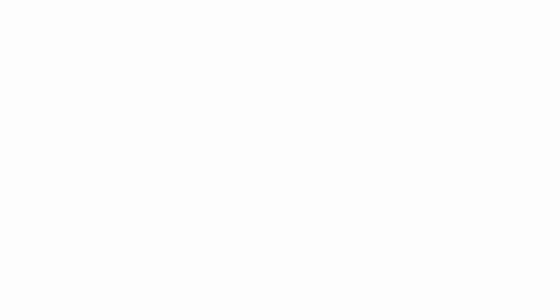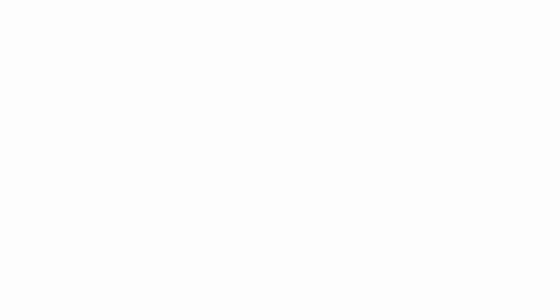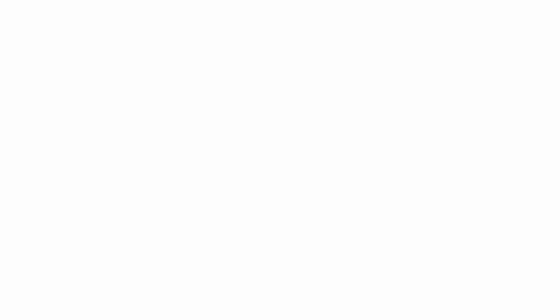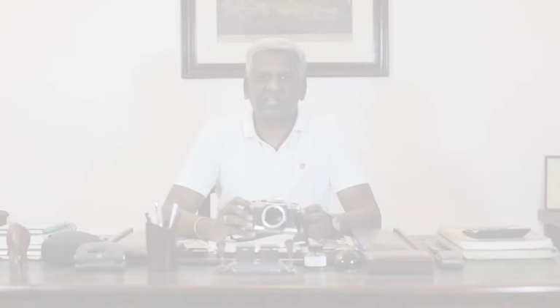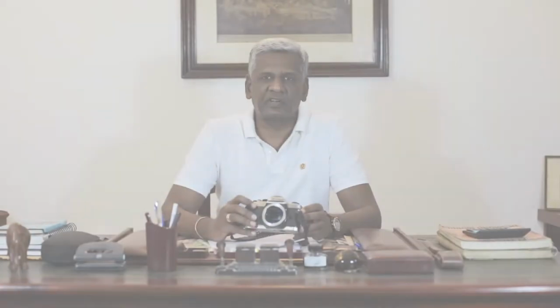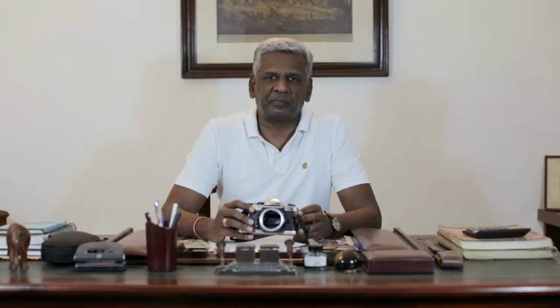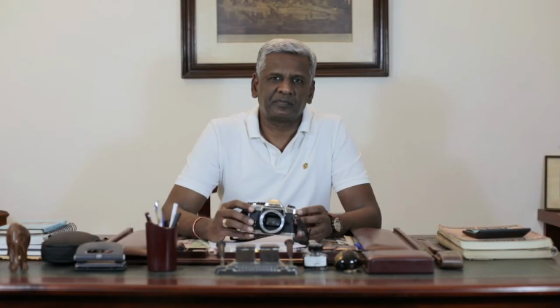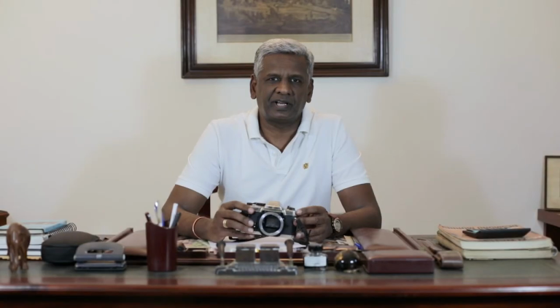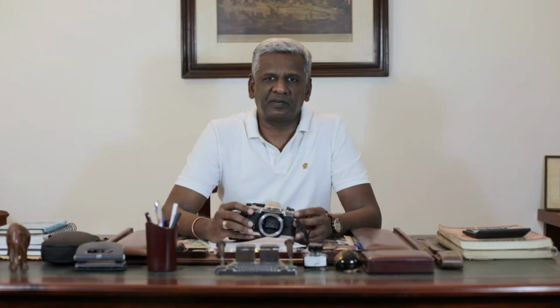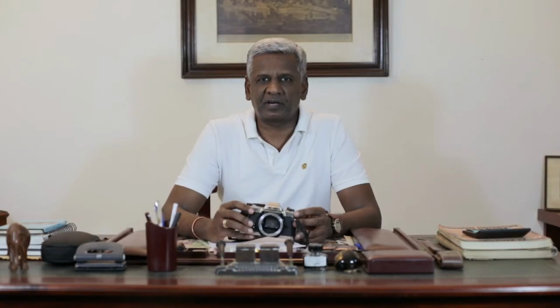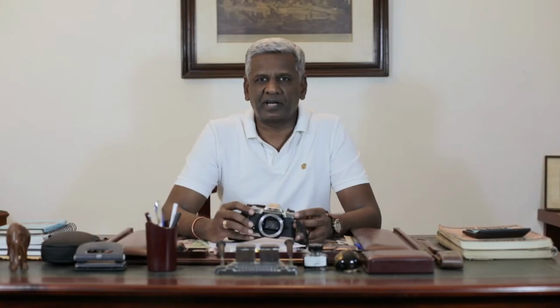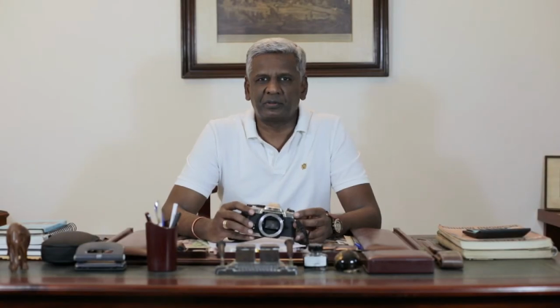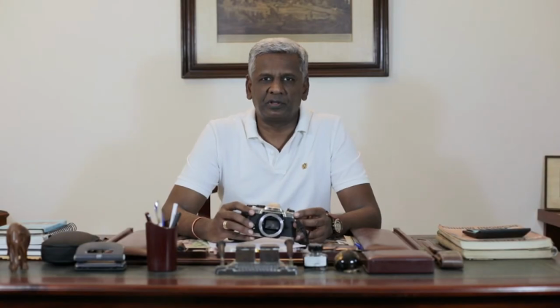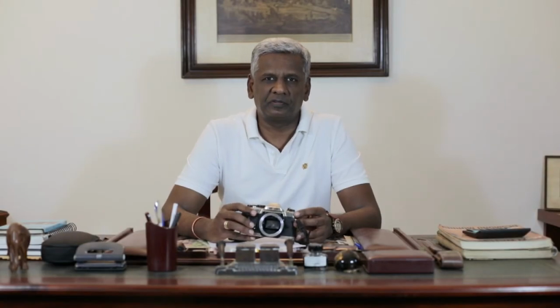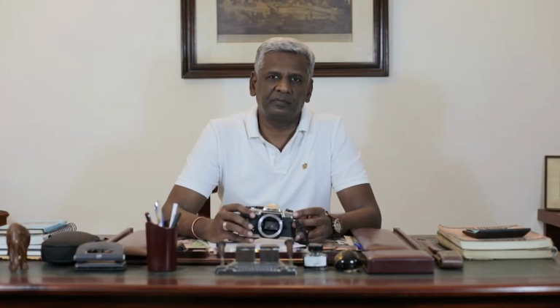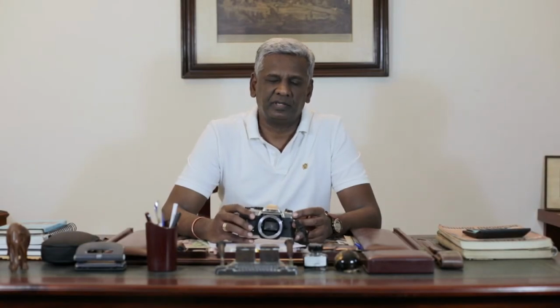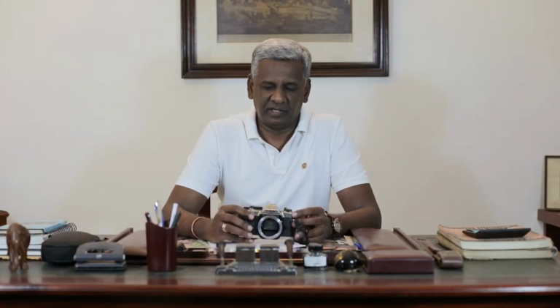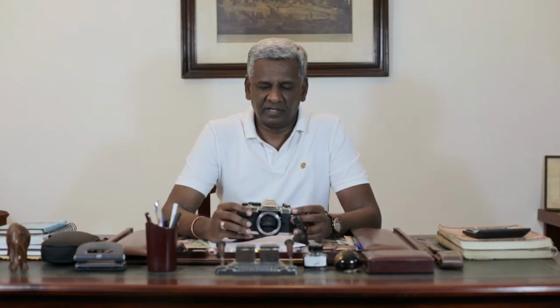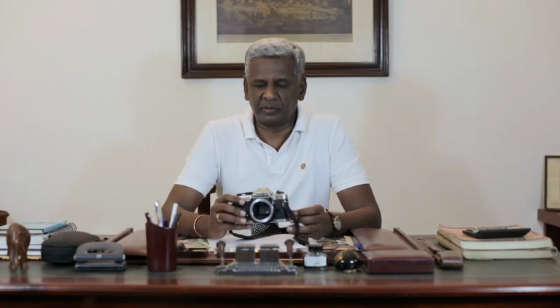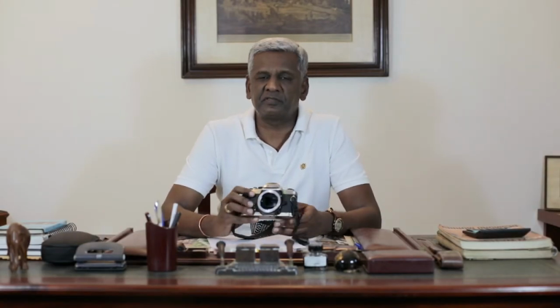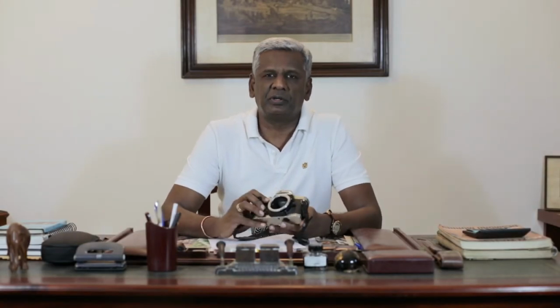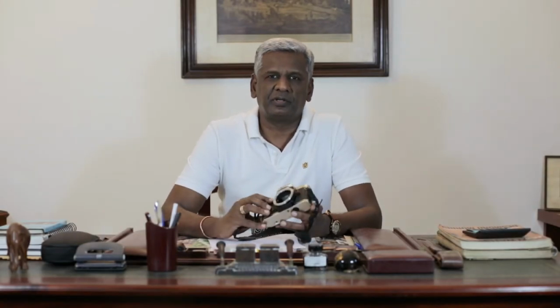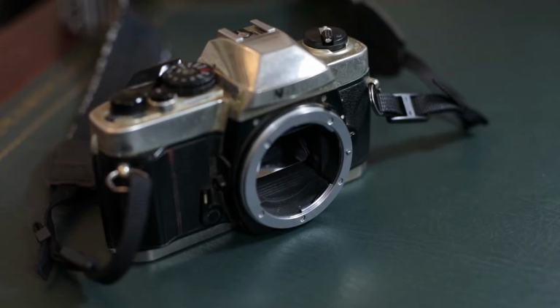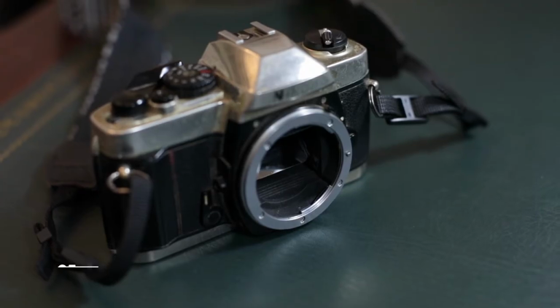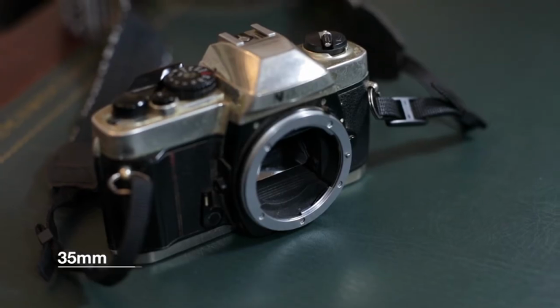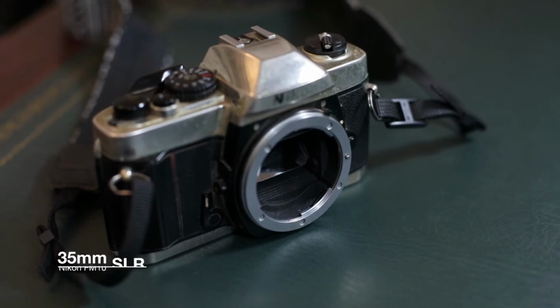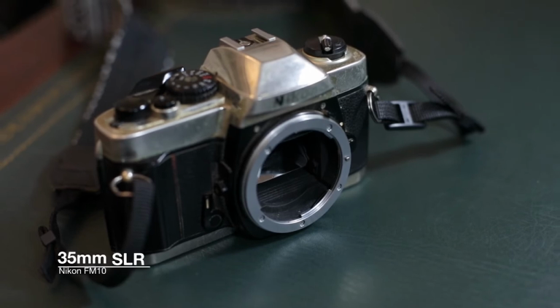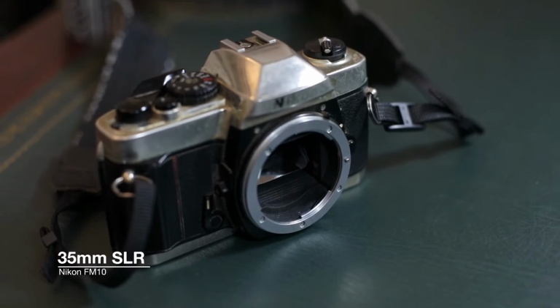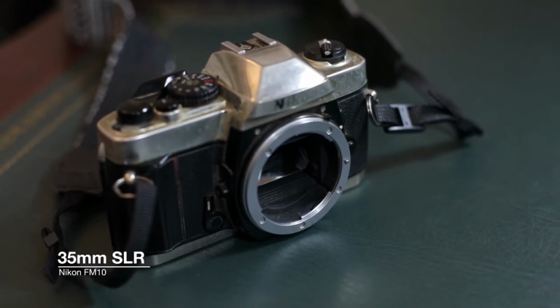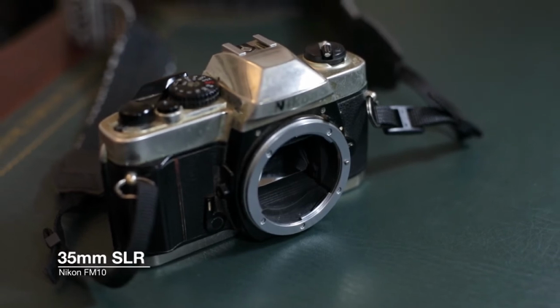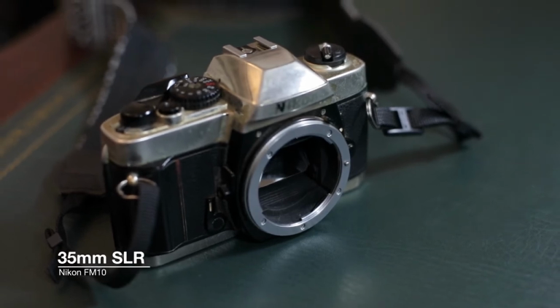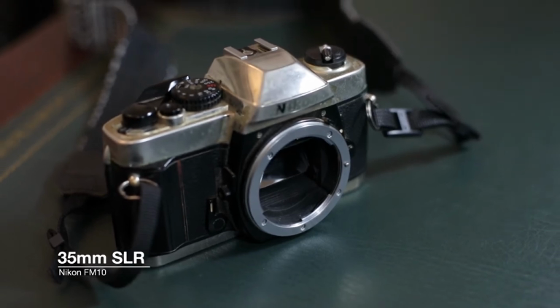Hi, I am Vikram and welcome back to Rollerfilm. In today's video I'm going to review the Nikon FM10.